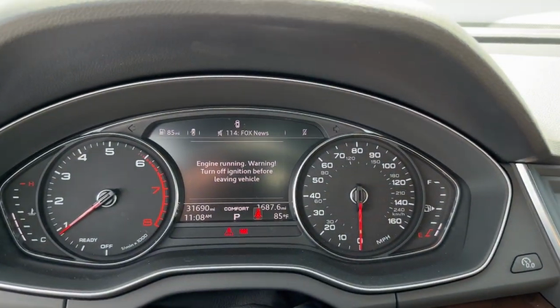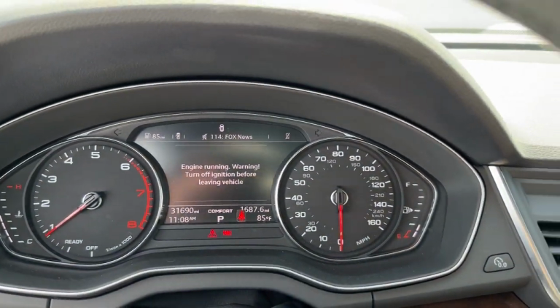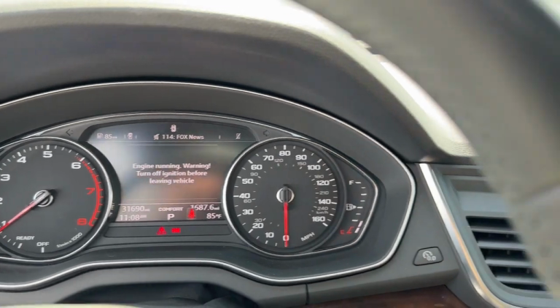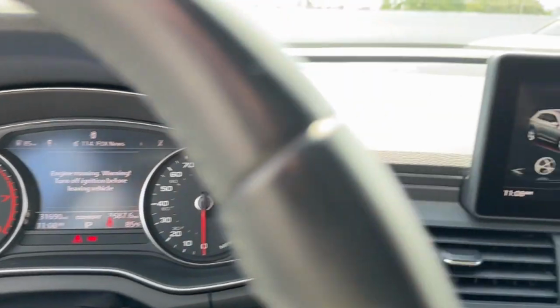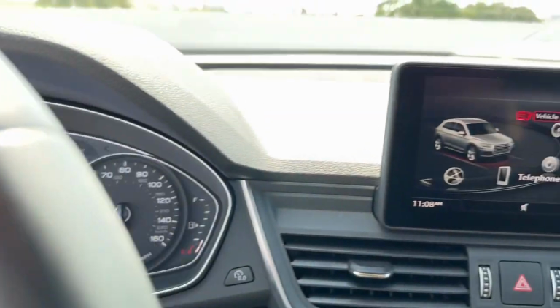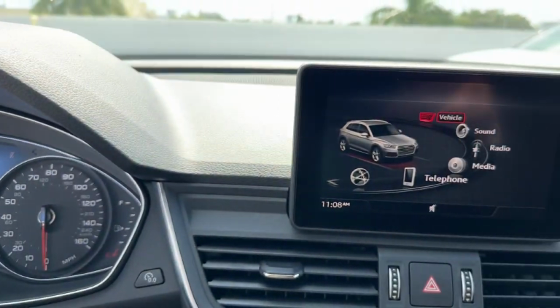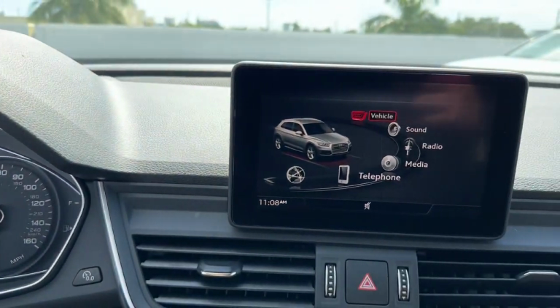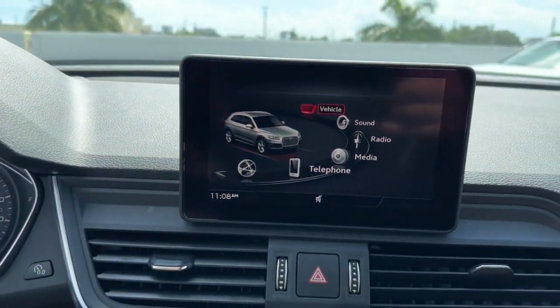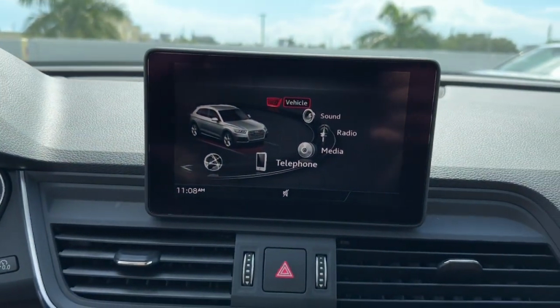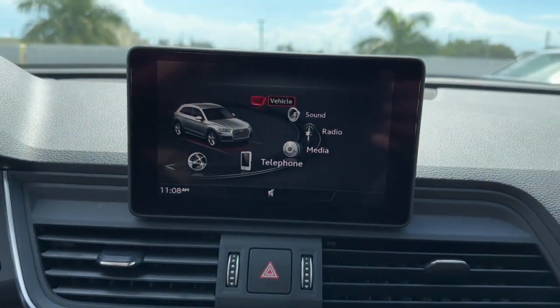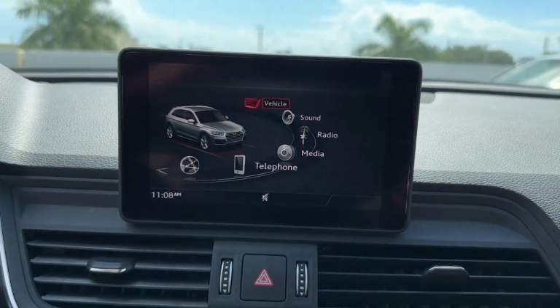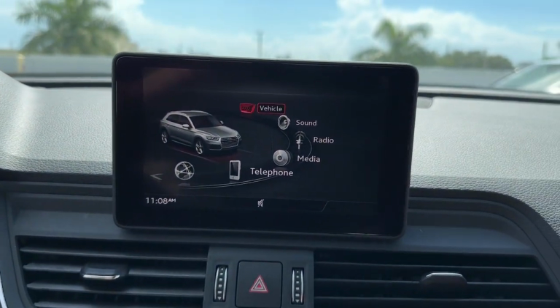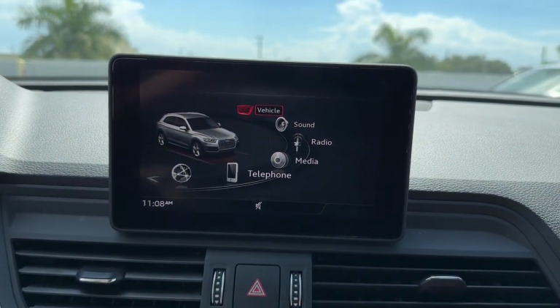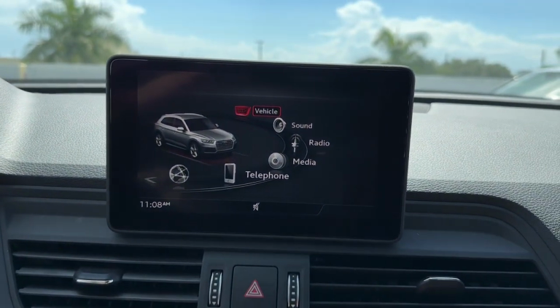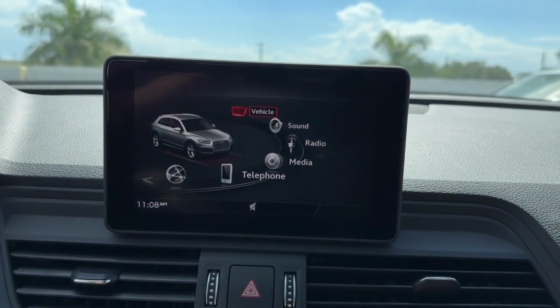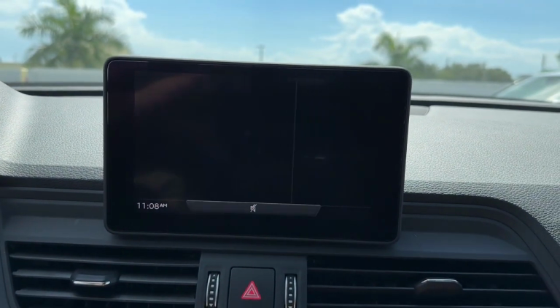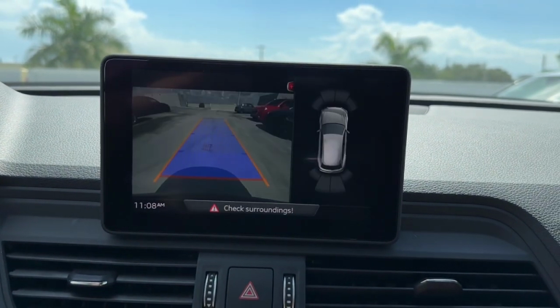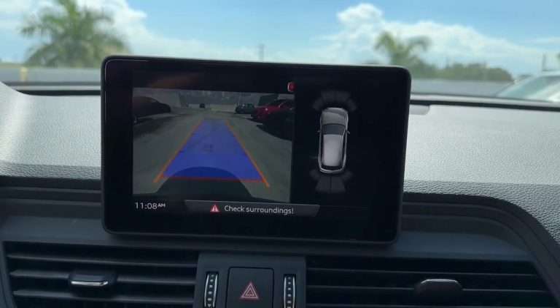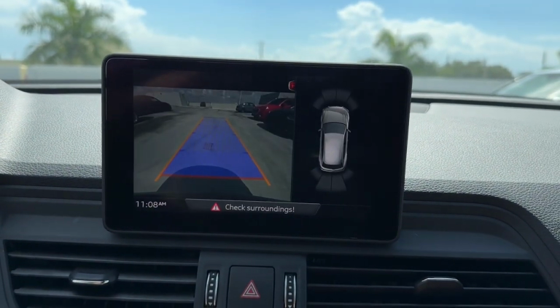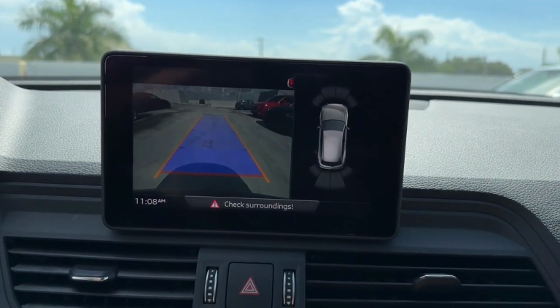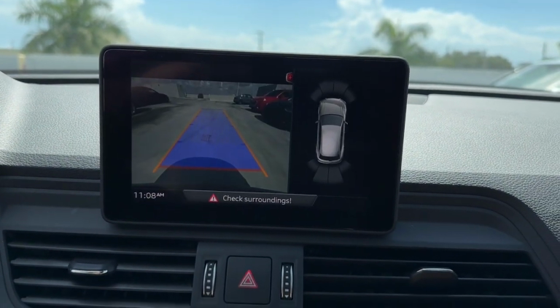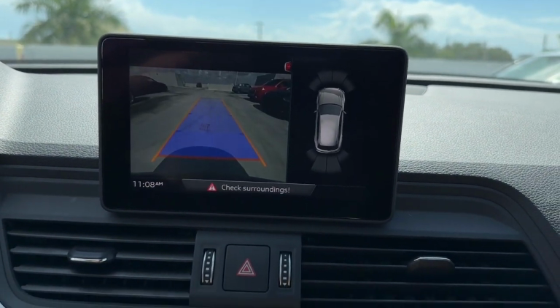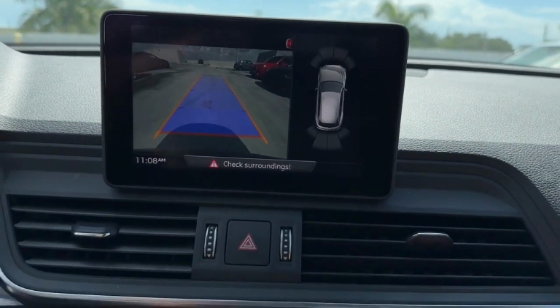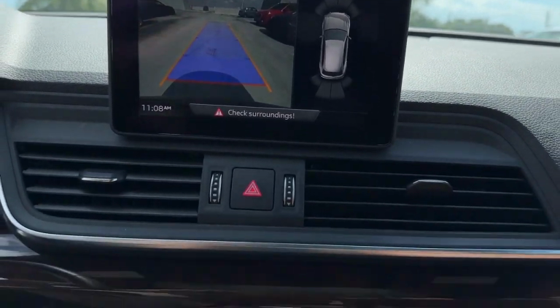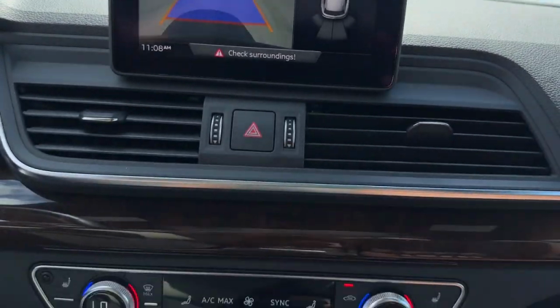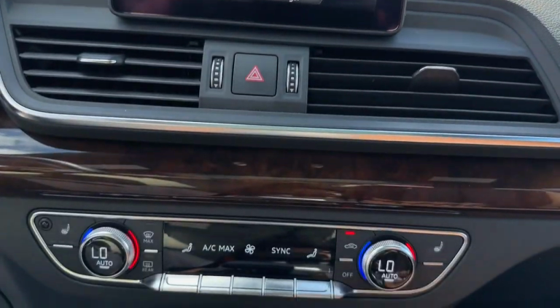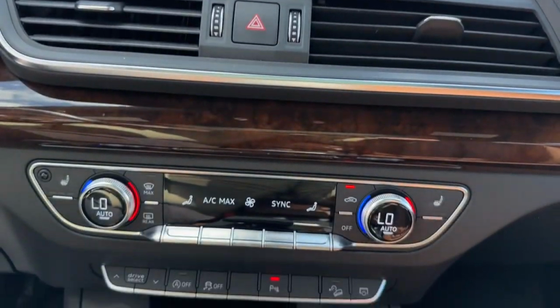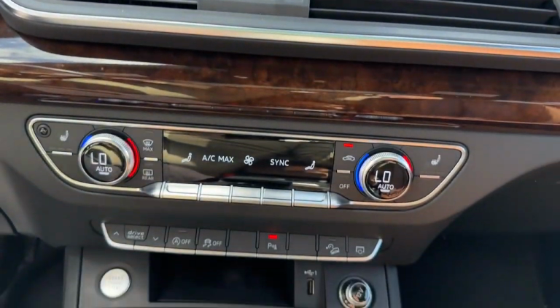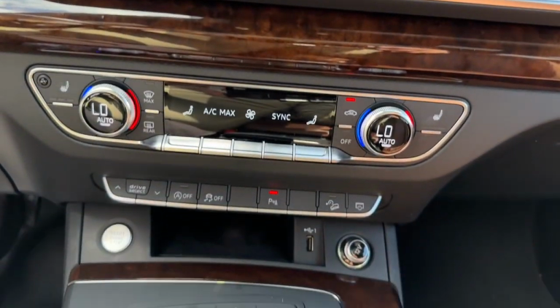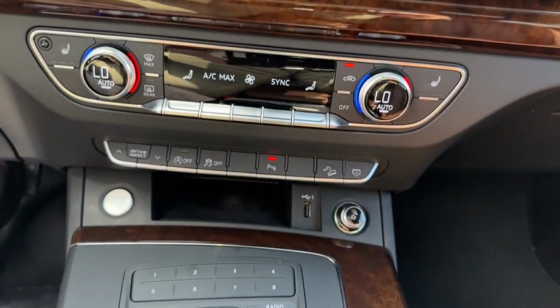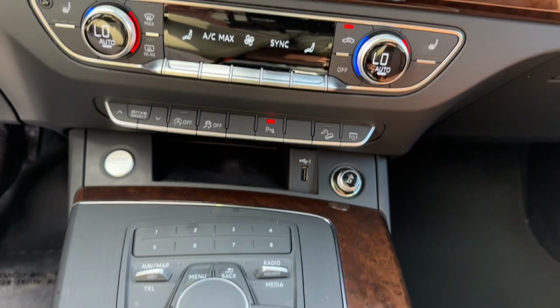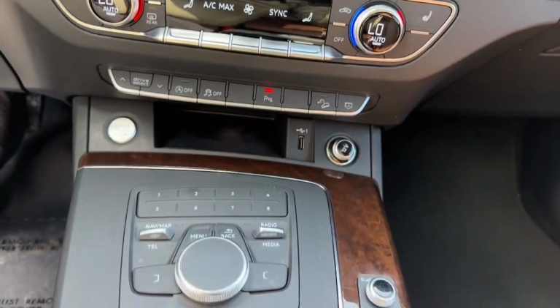Satellite radio, fog lamps, power liftgate, power passenger seat, and heated mirrors.